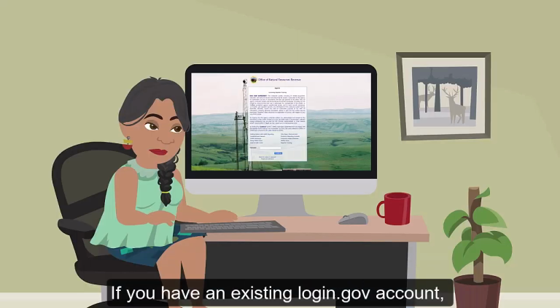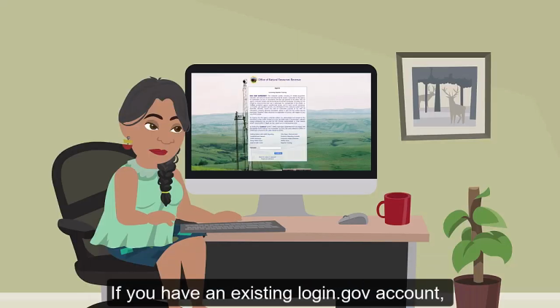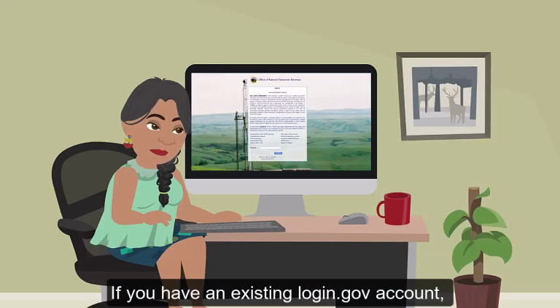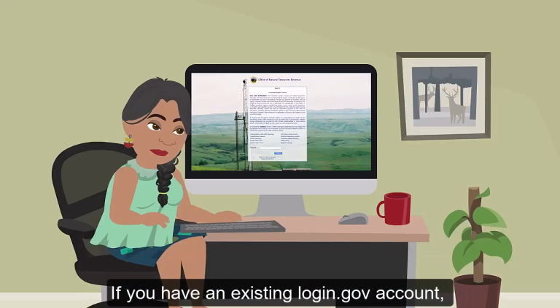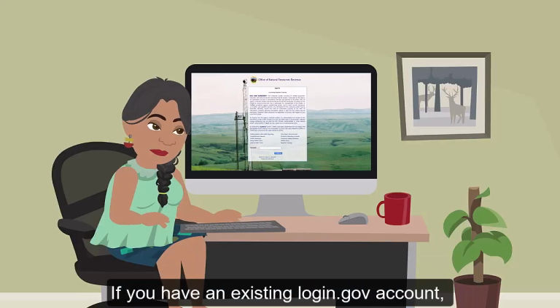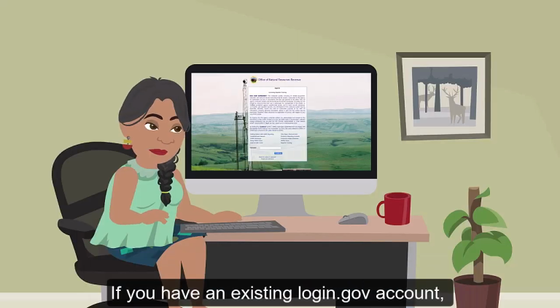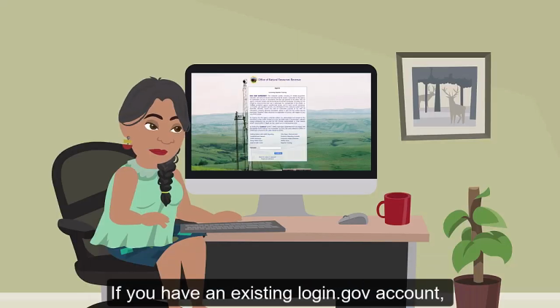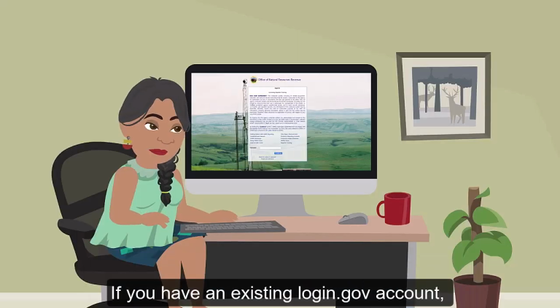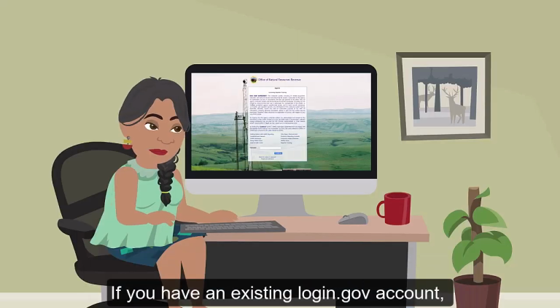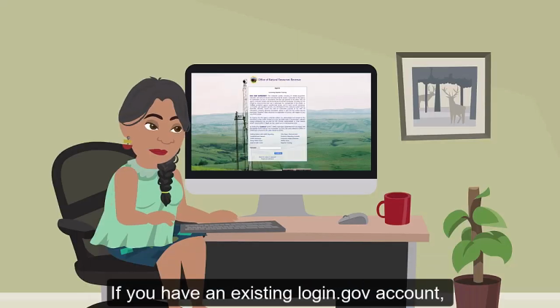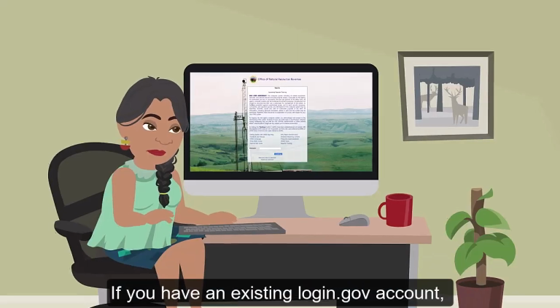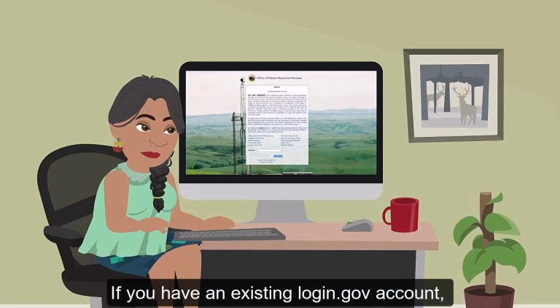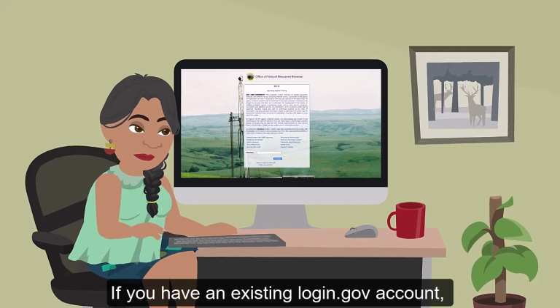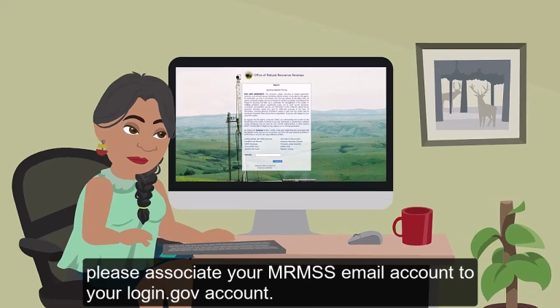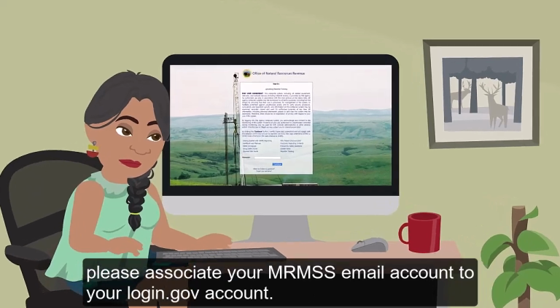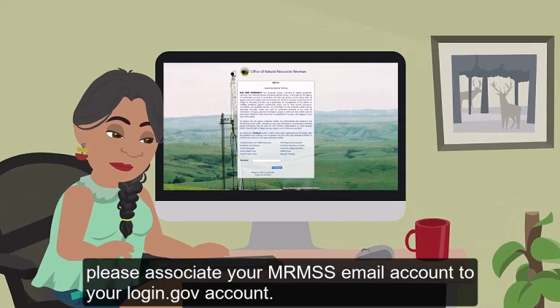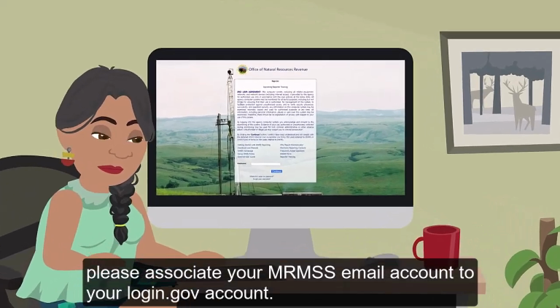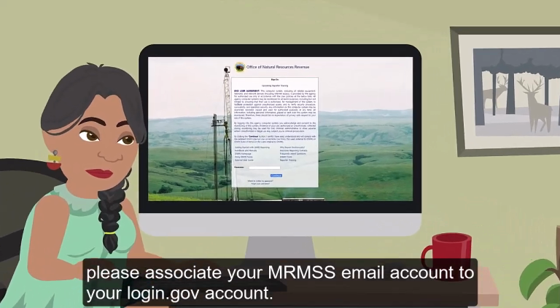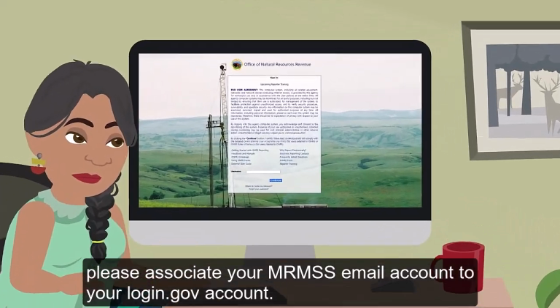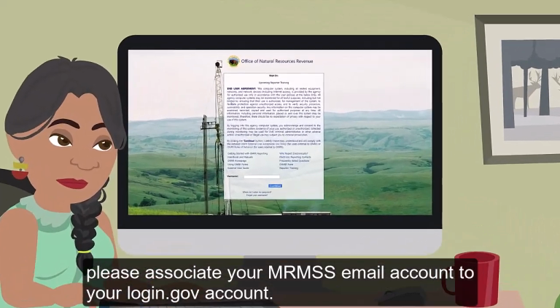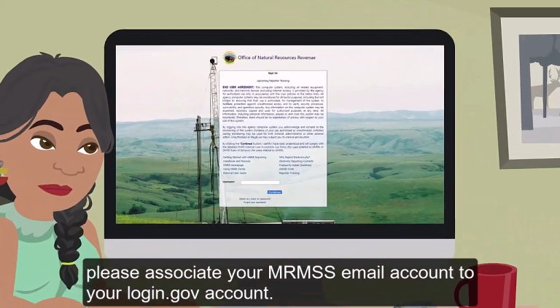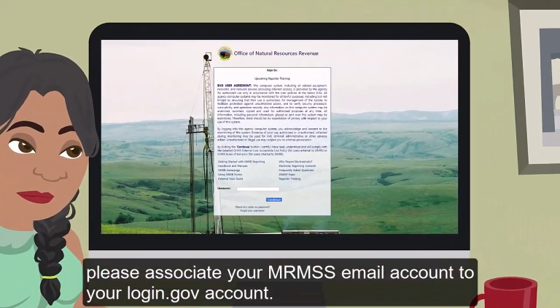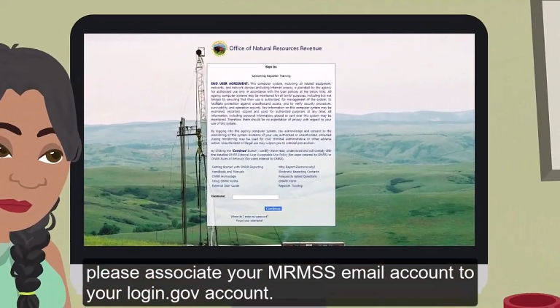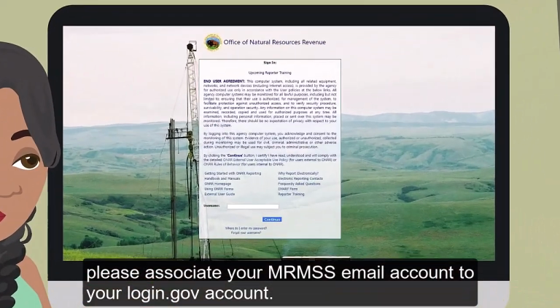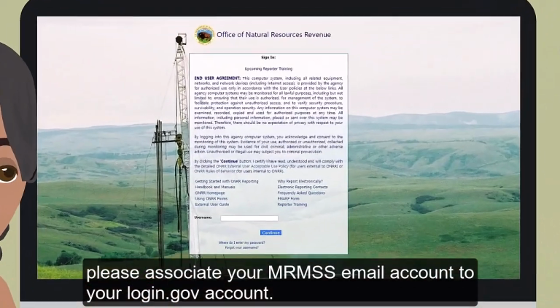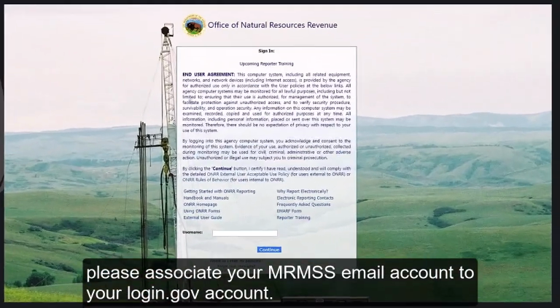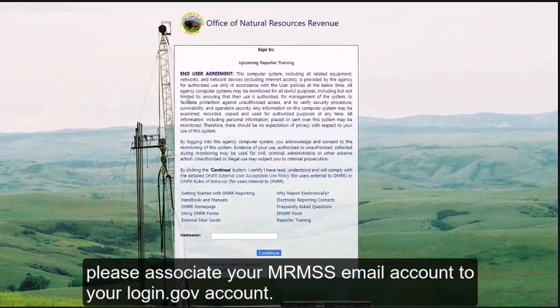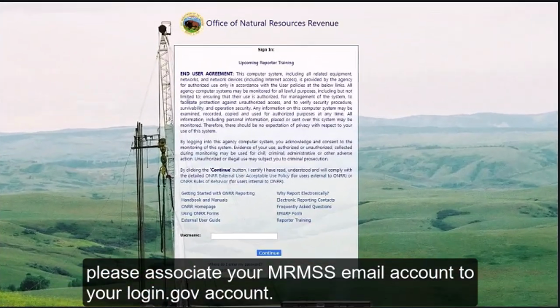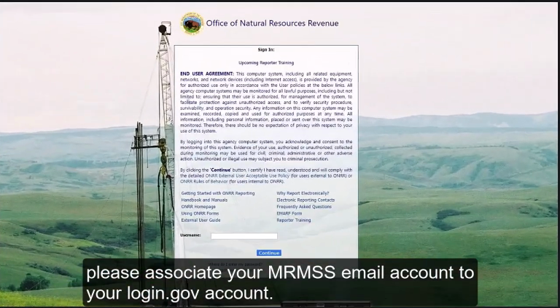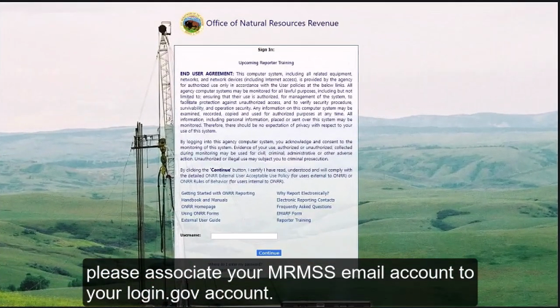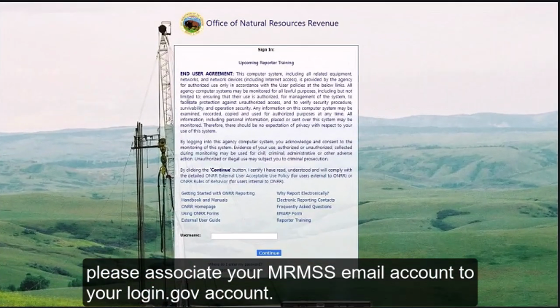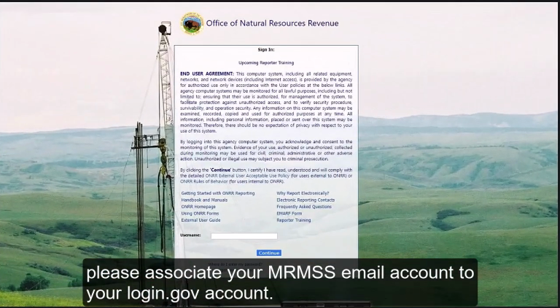If you have an existing Login.gov account, please associate your MRMSS email account to your Login.gov account.